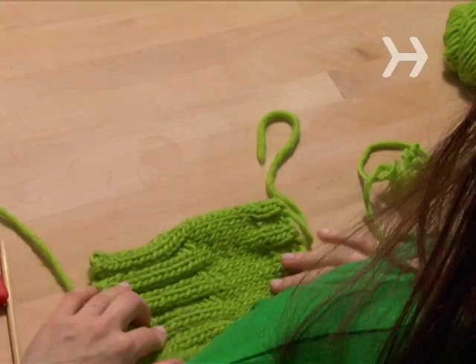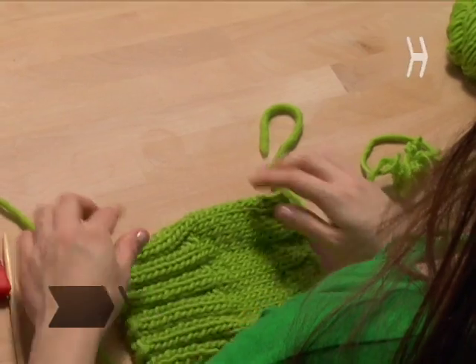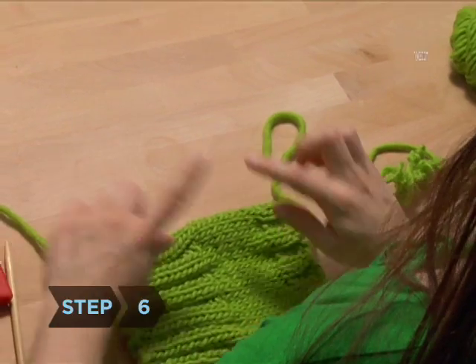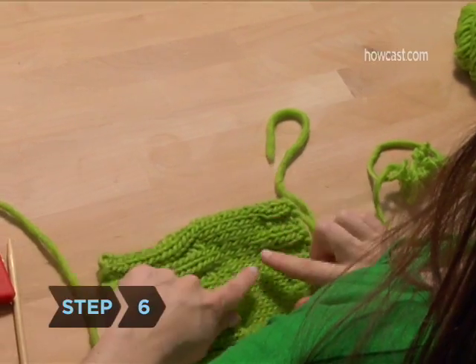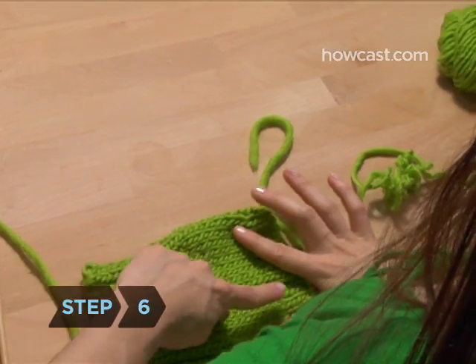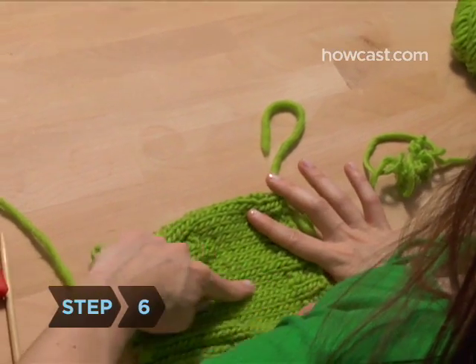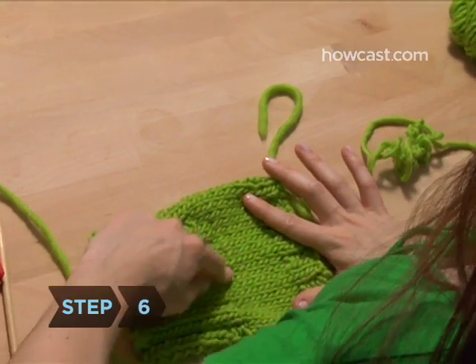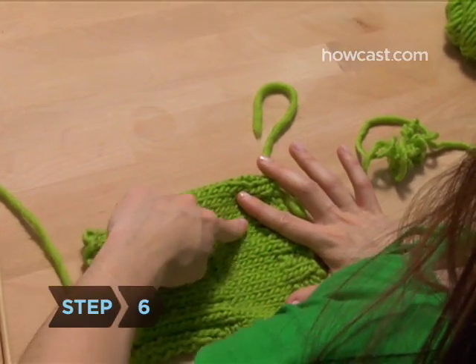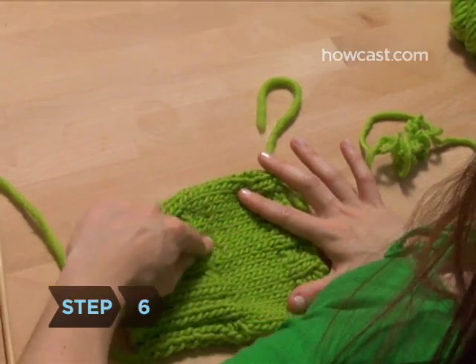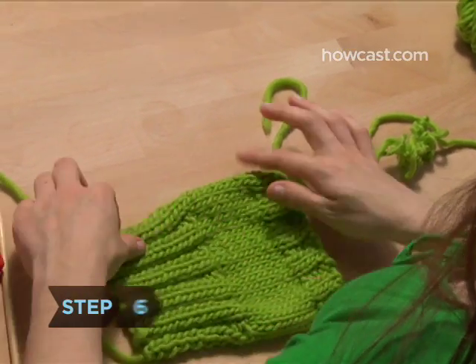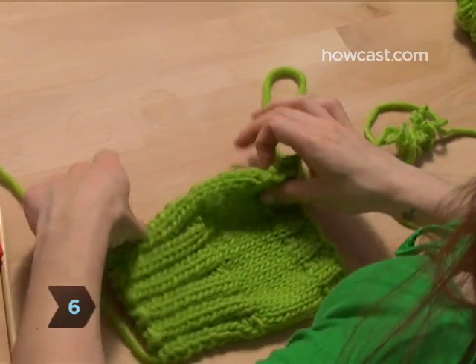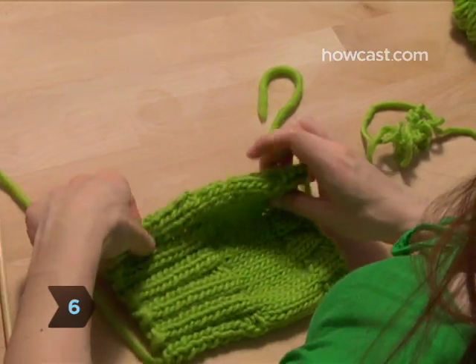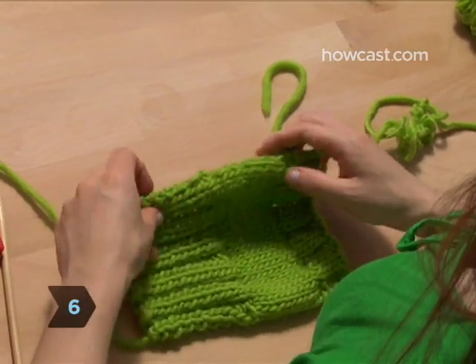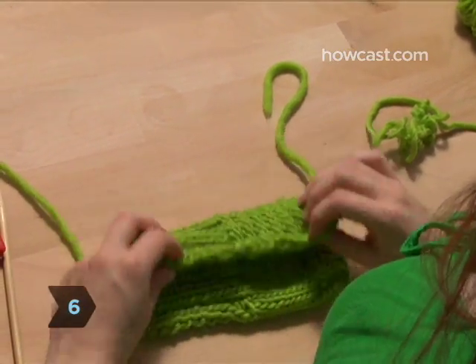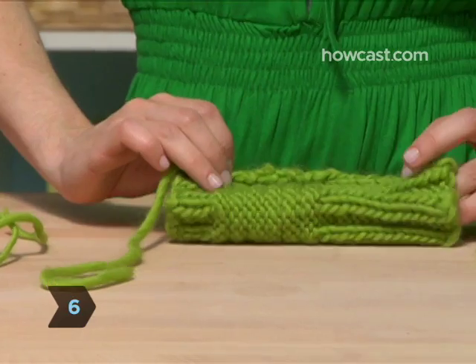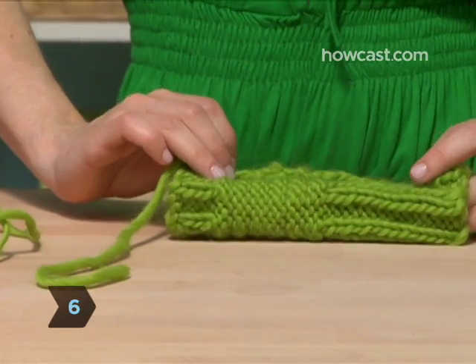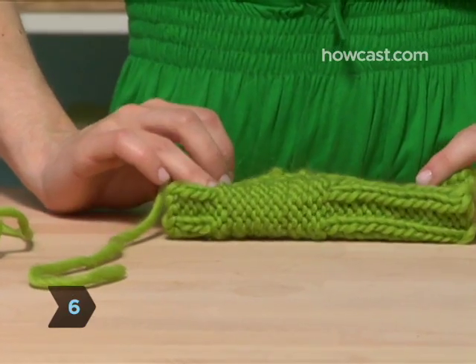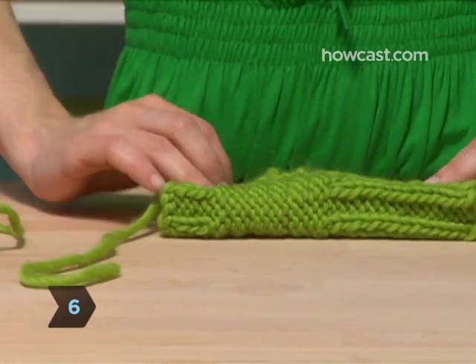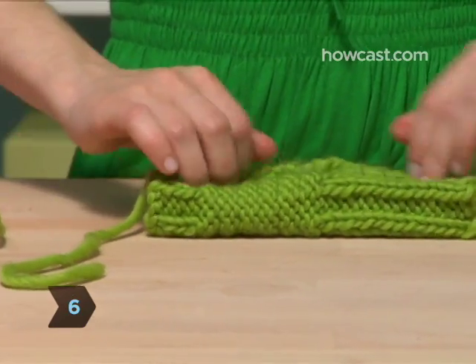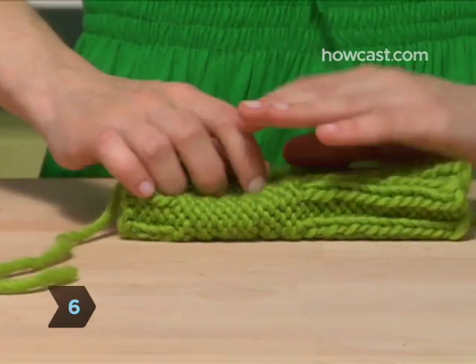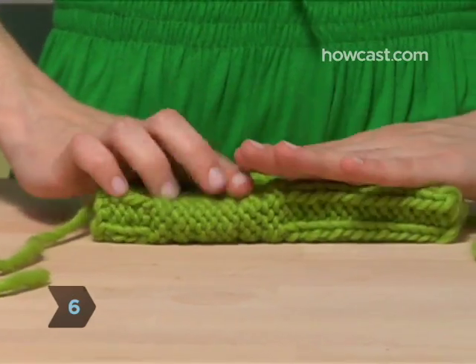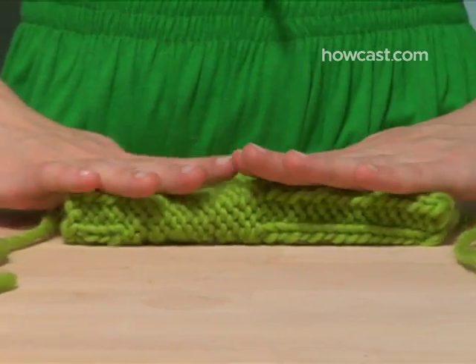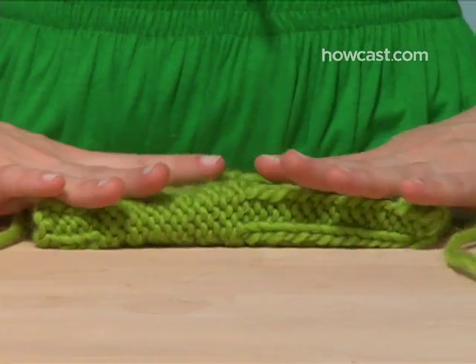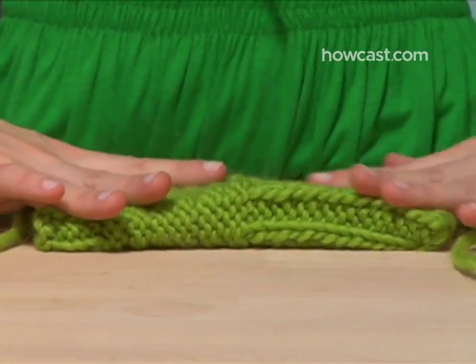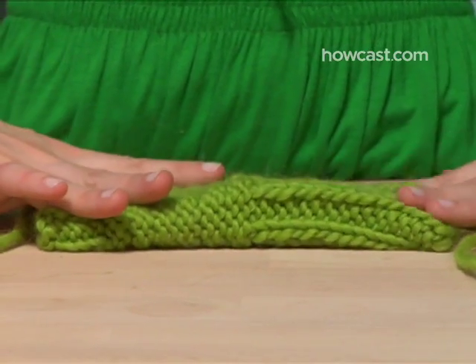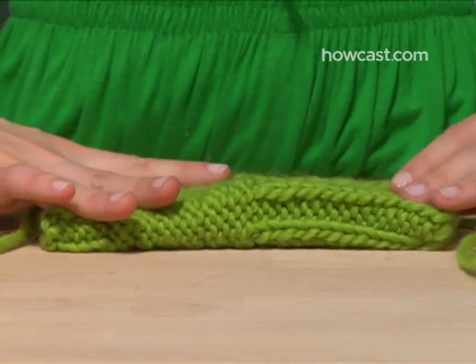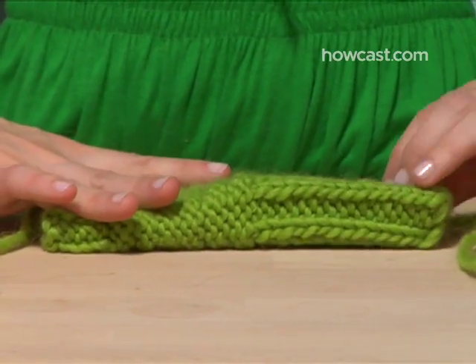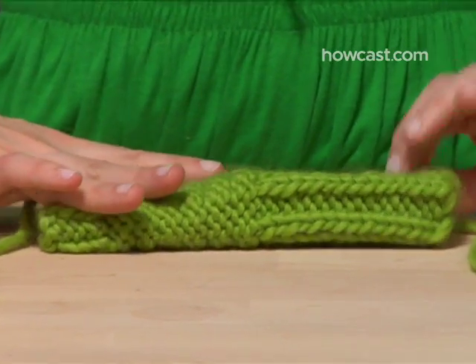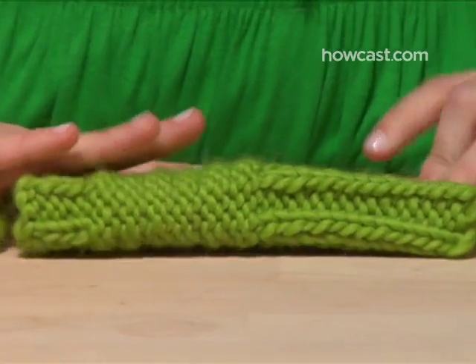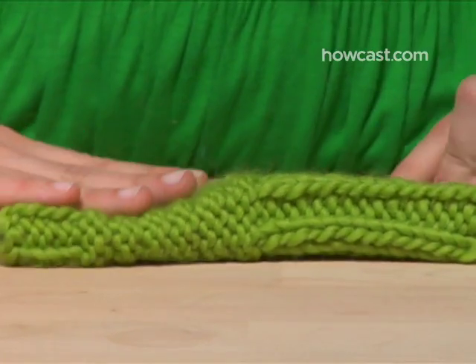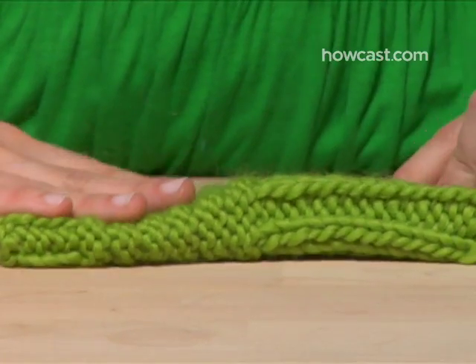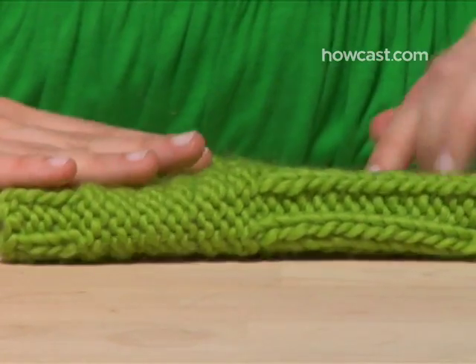Step 6. Fold the piece in half so that the knitted side — the side covered in little V's — is on the inside and the edges are lined up.